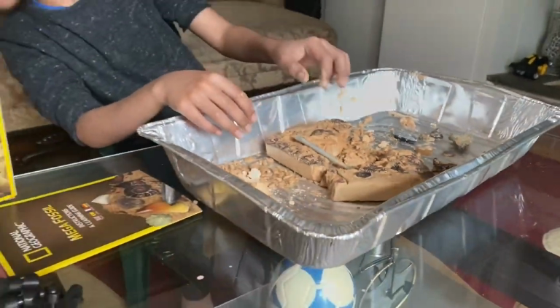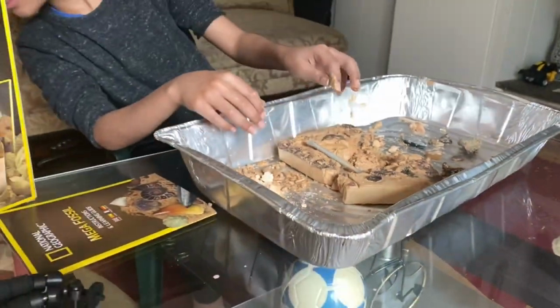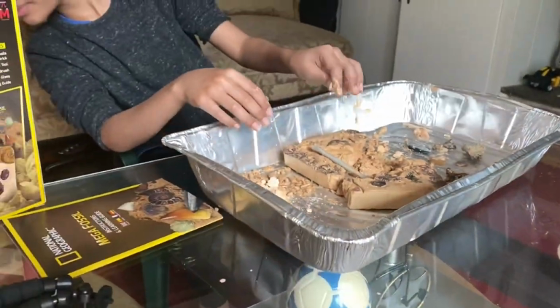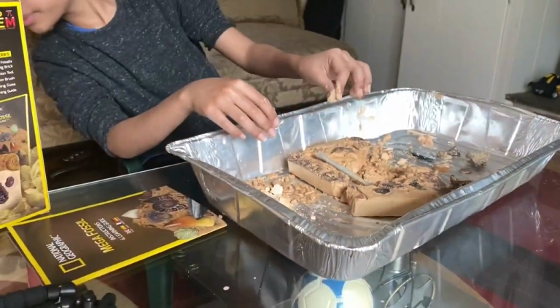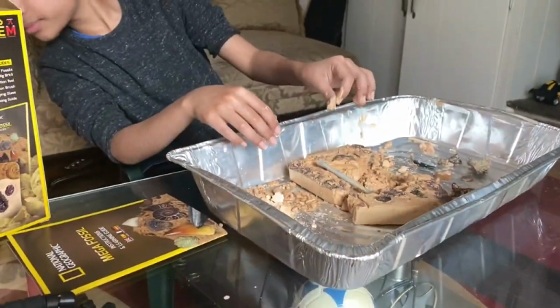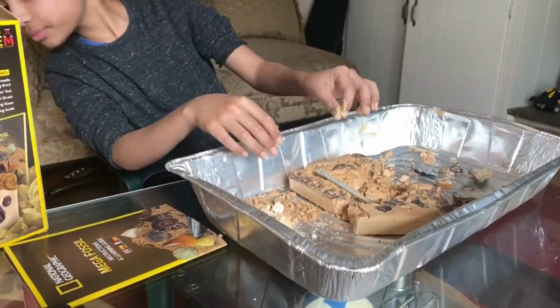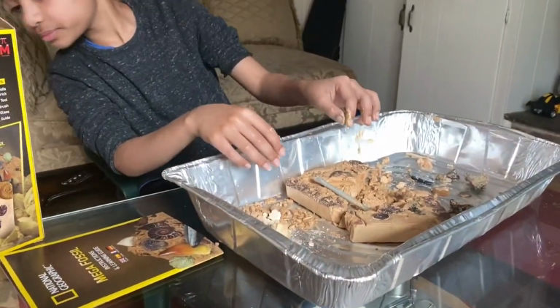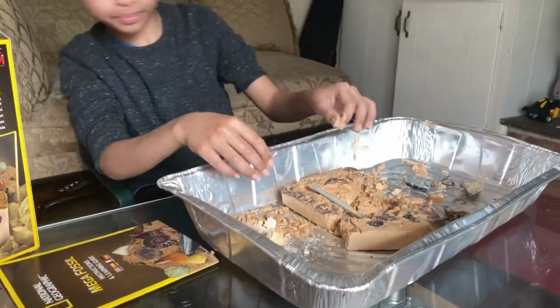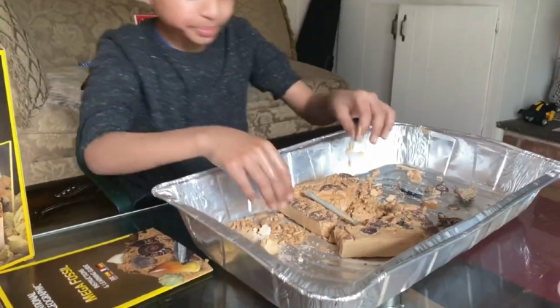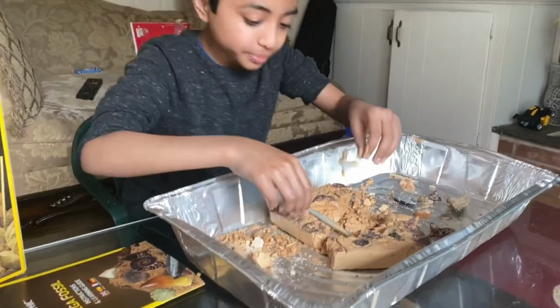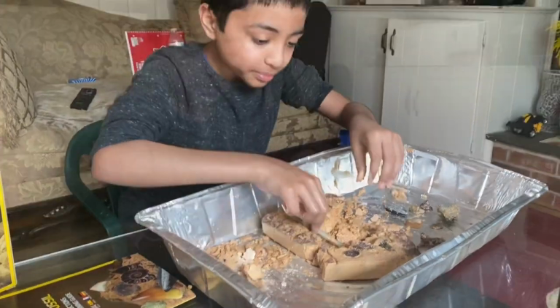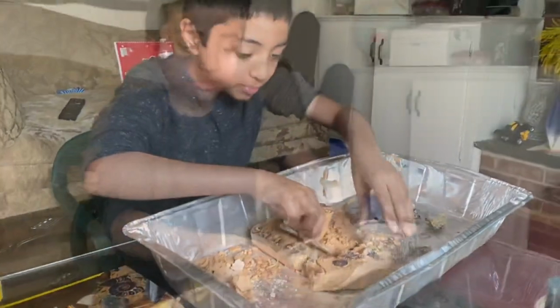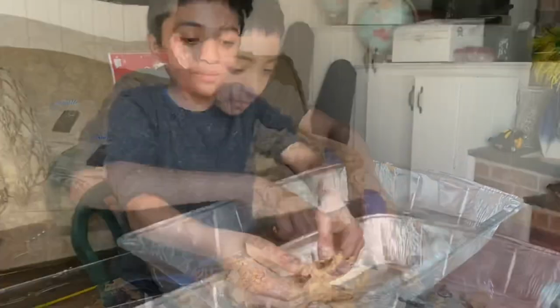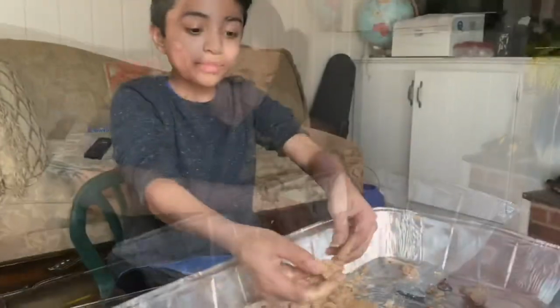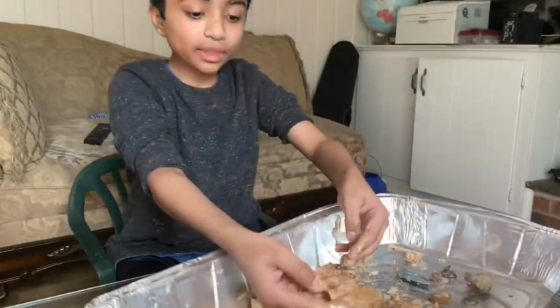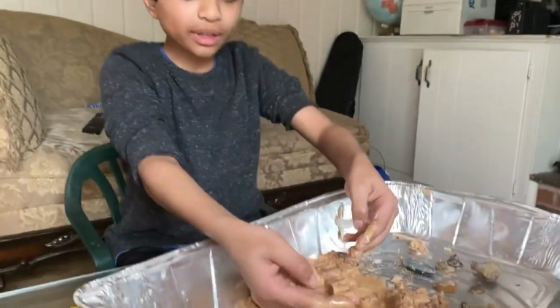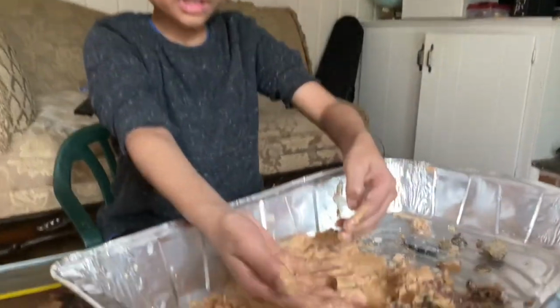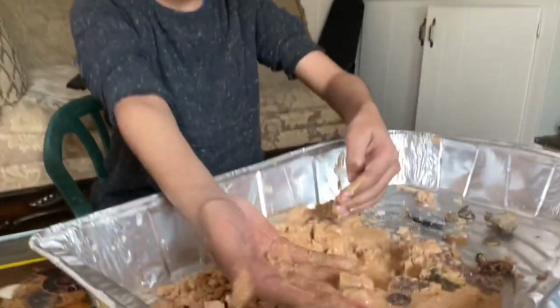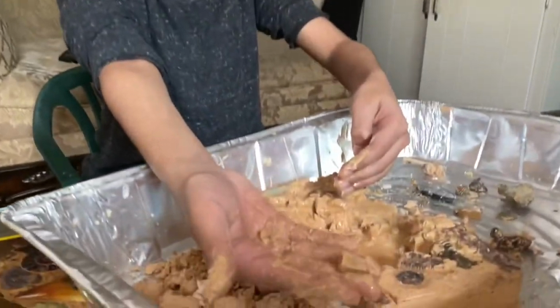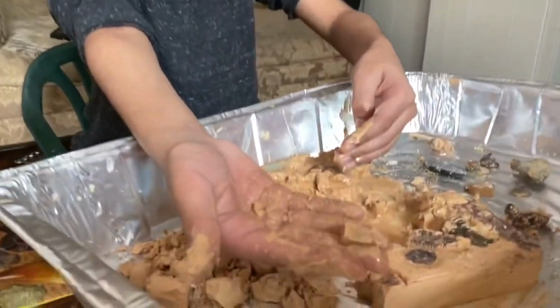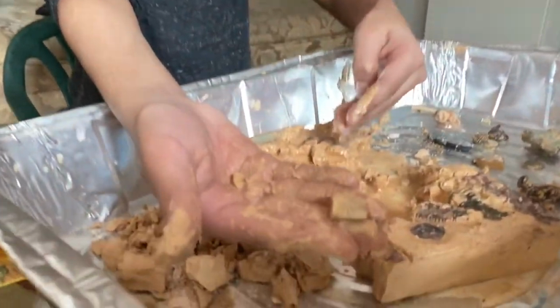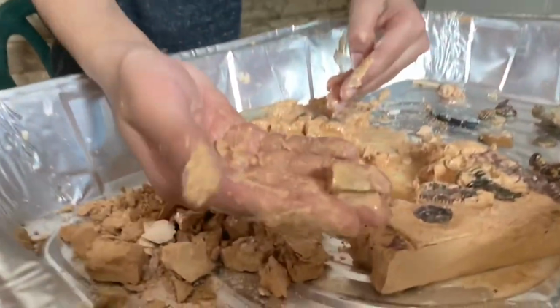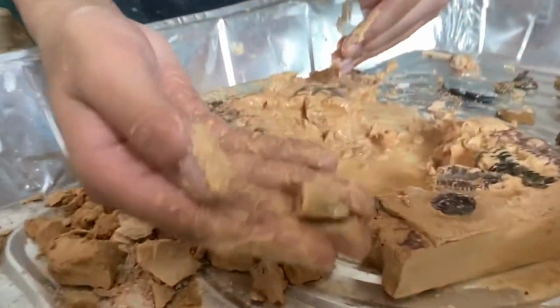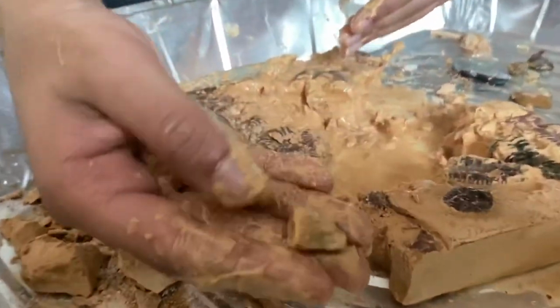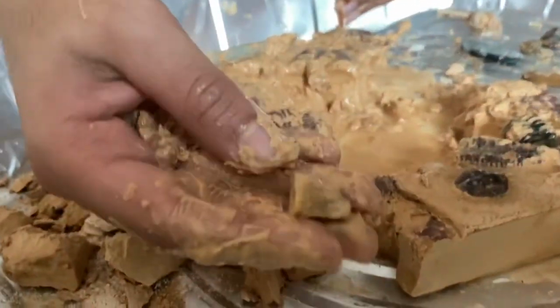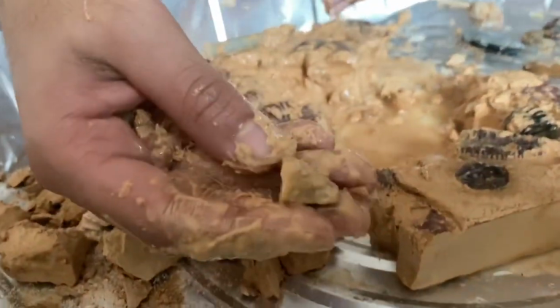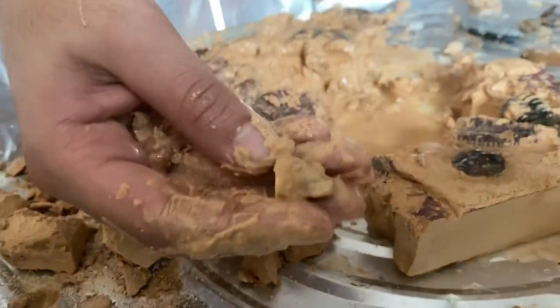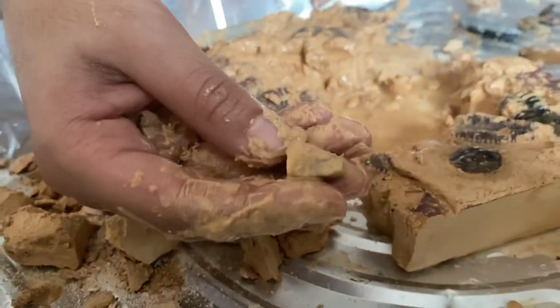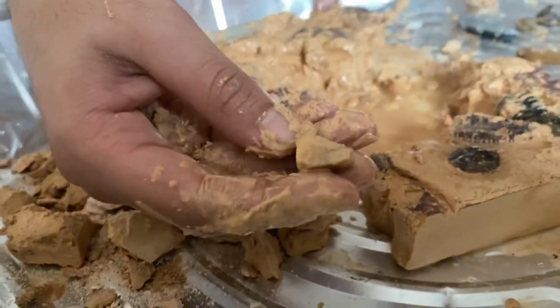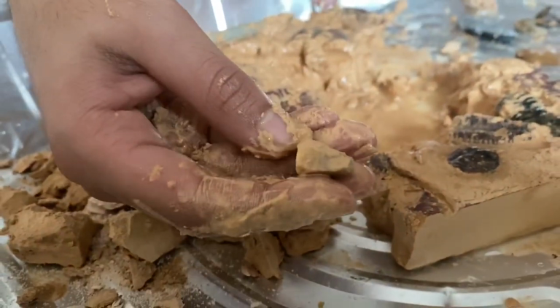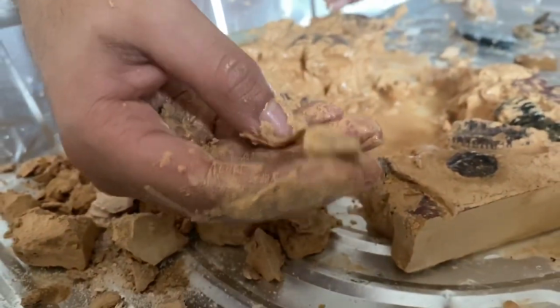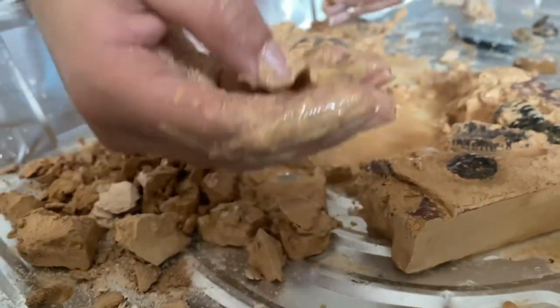Okay, keep digging. I want another piece. What is it — that's a tooth or something?